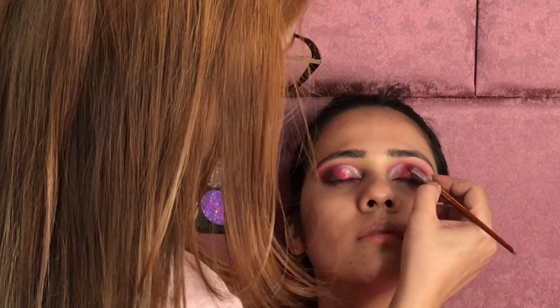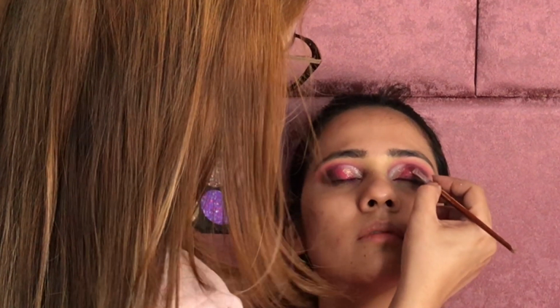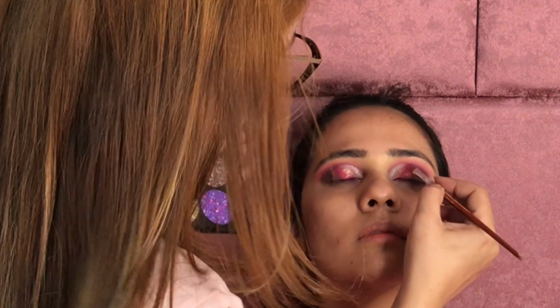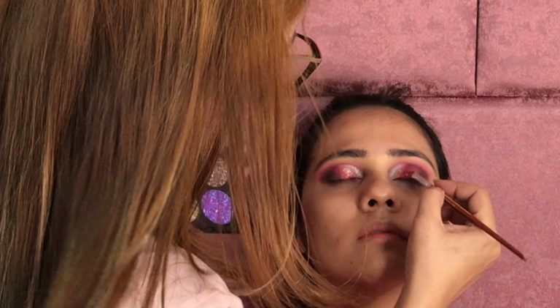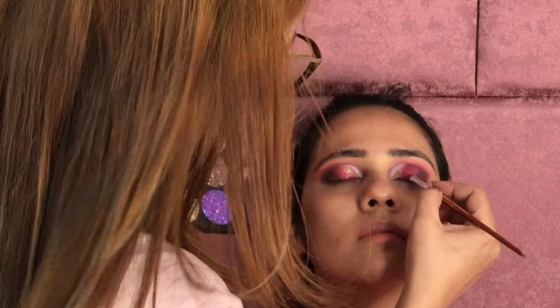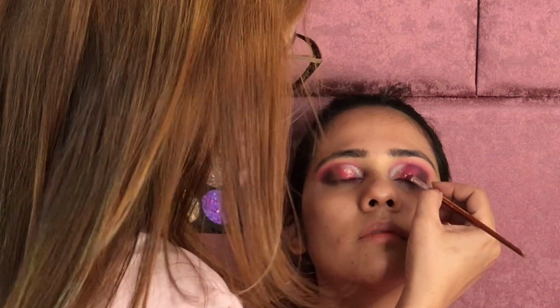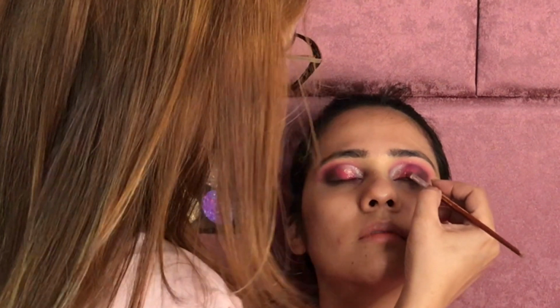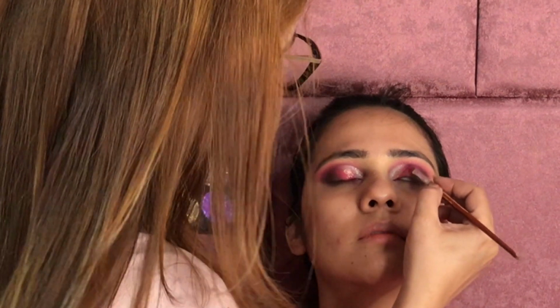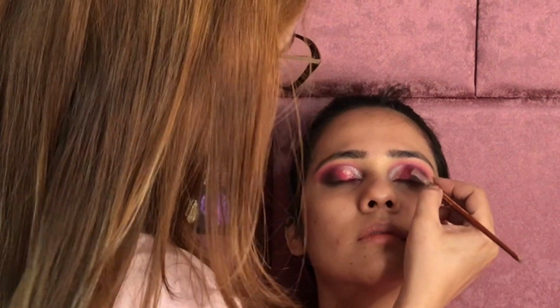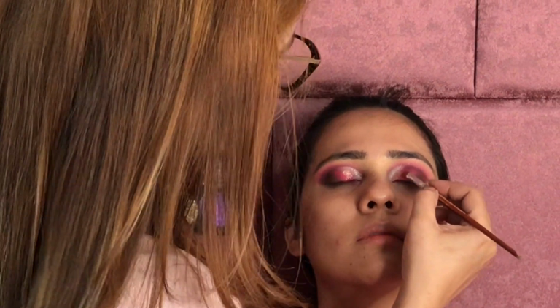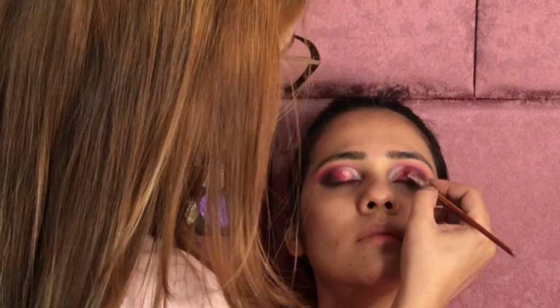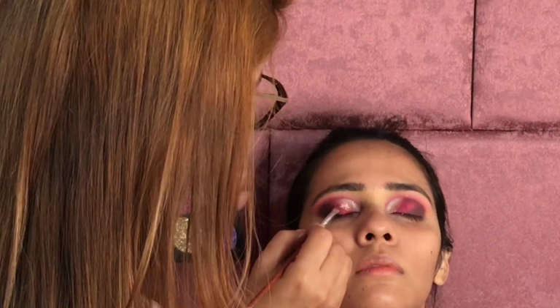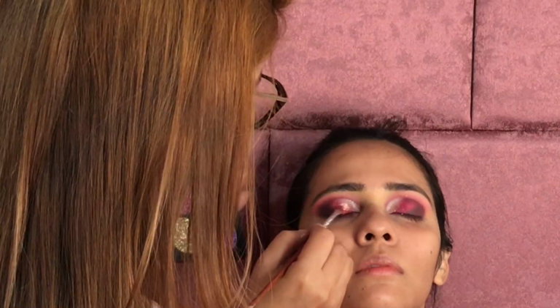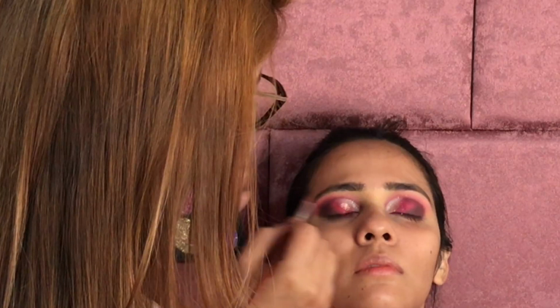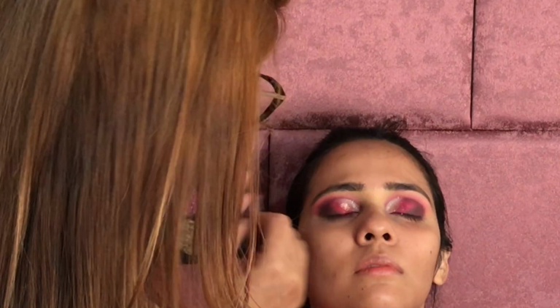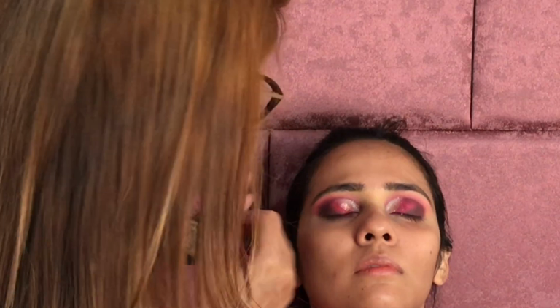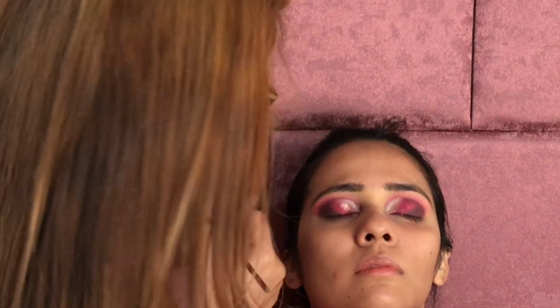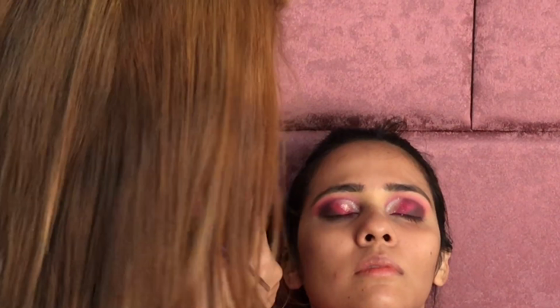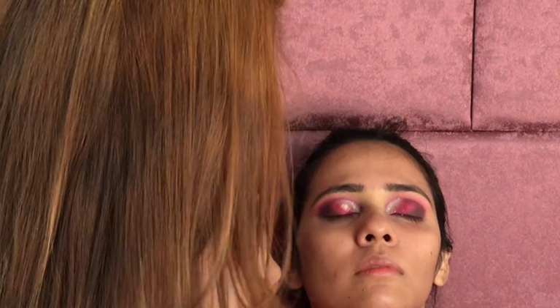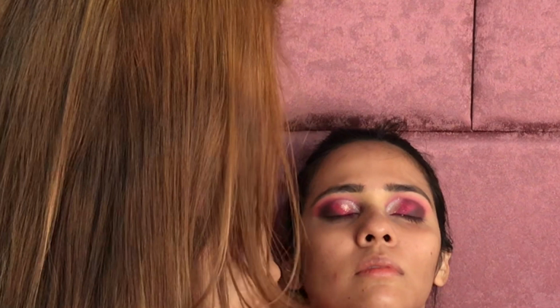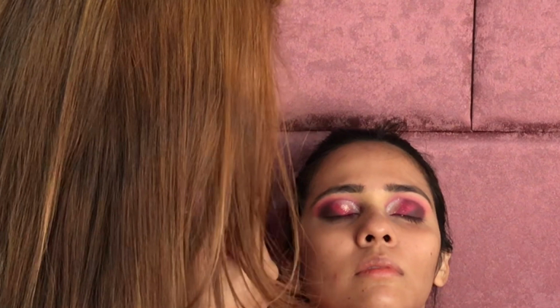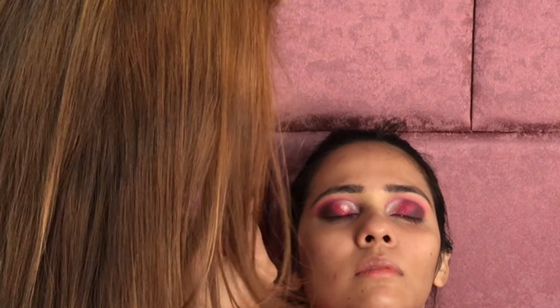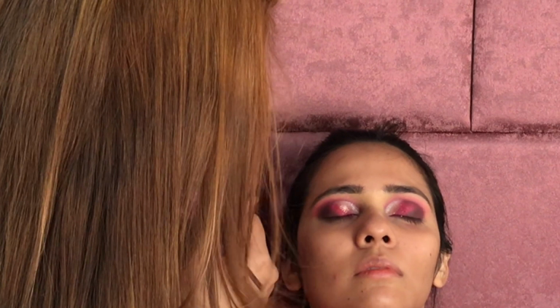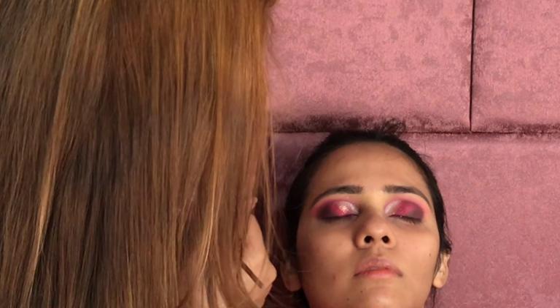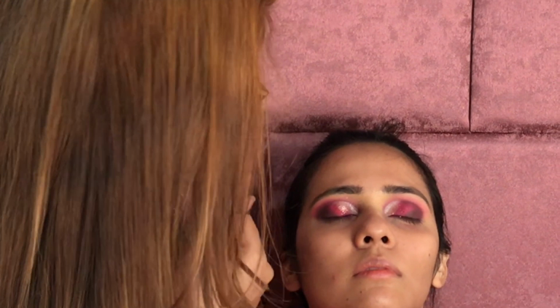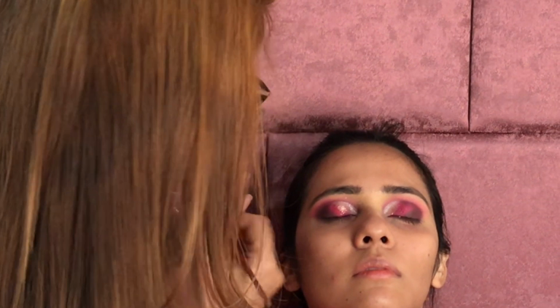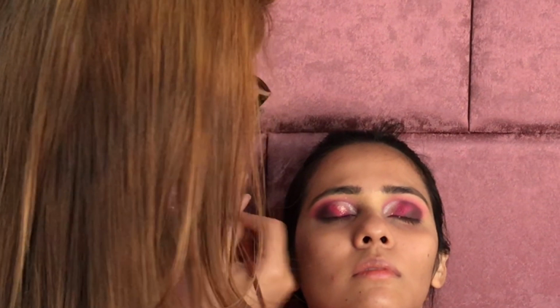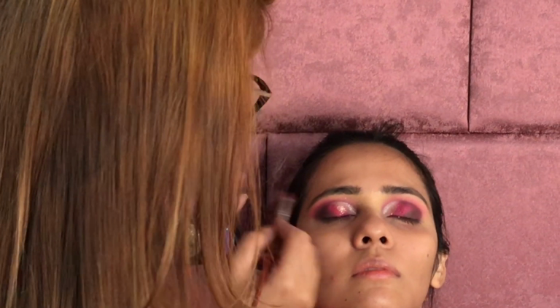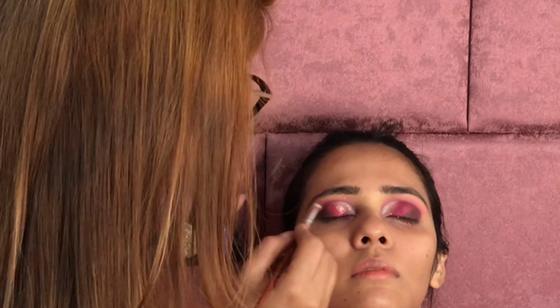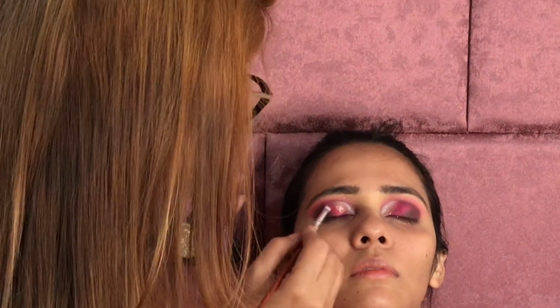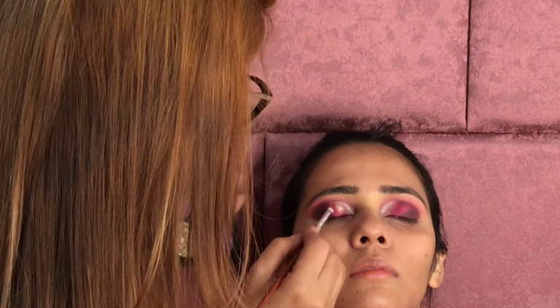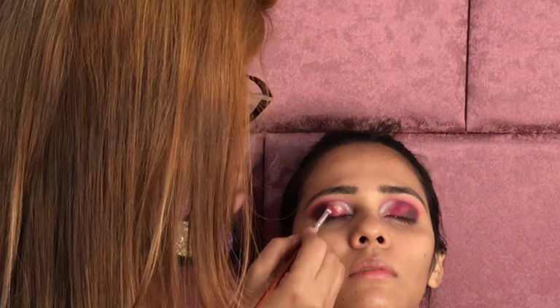As you can see, I'm giving an ombre look — transitioning from a light to dark color.